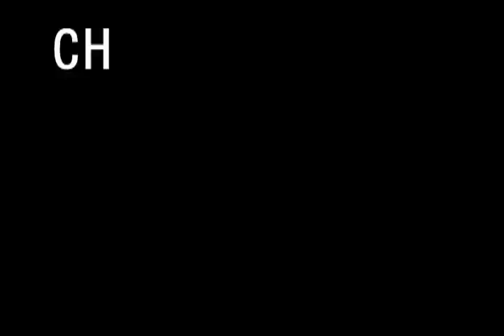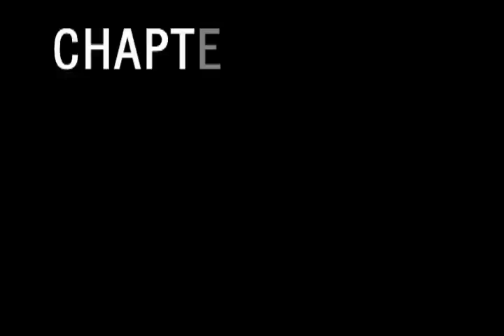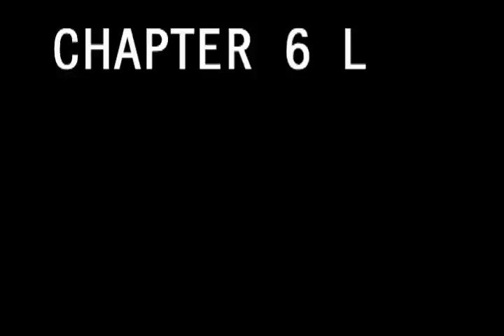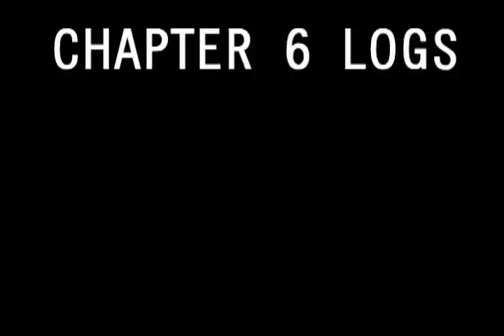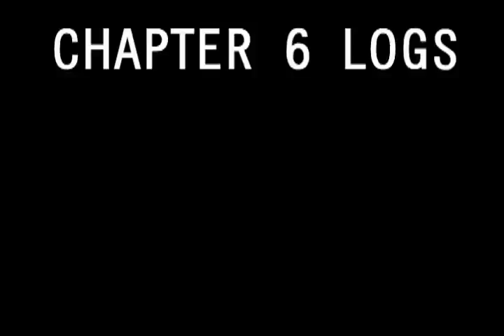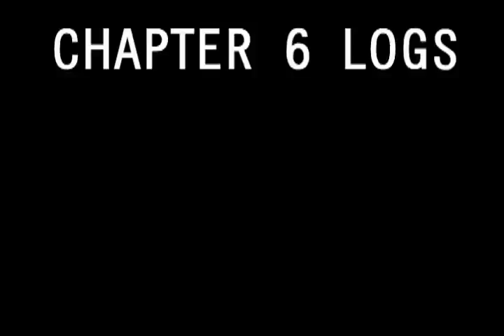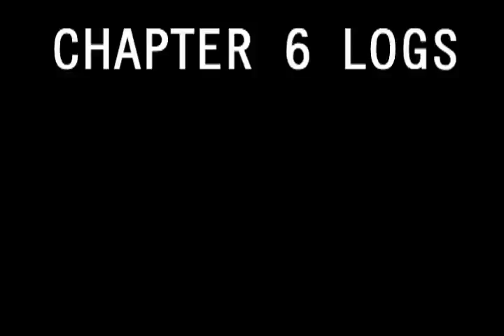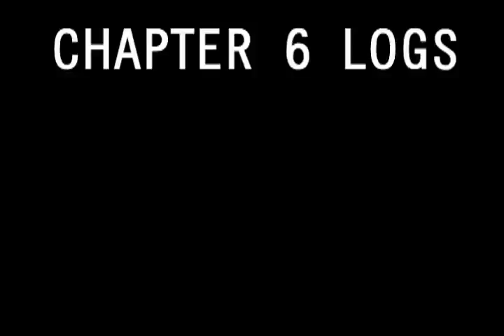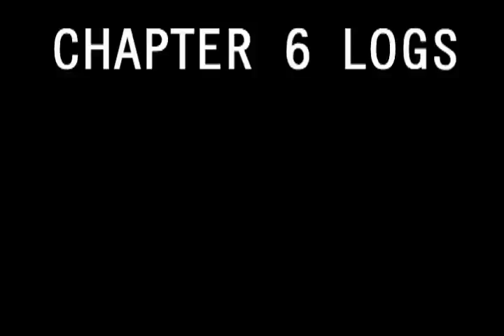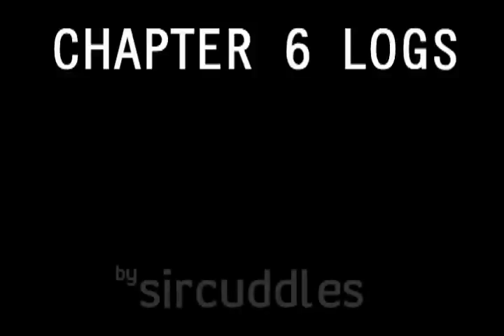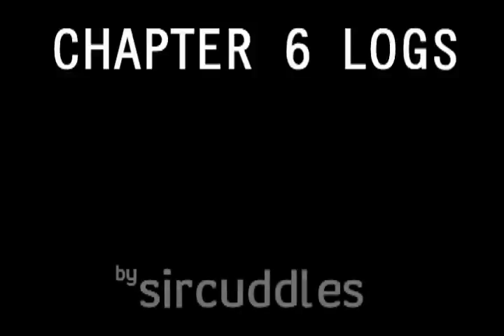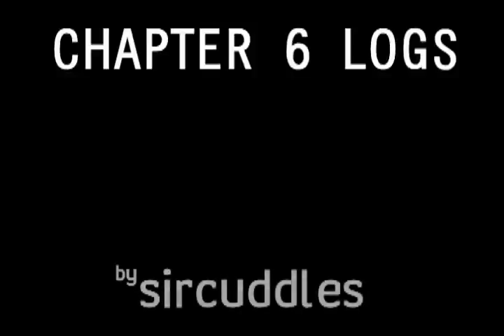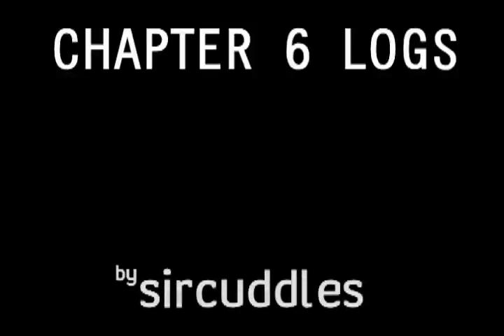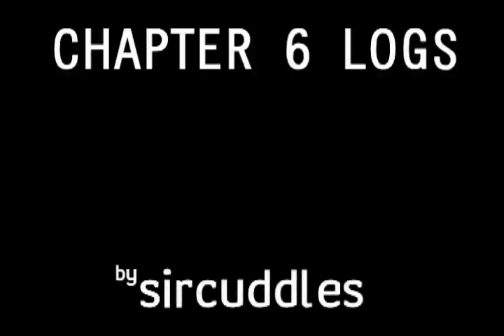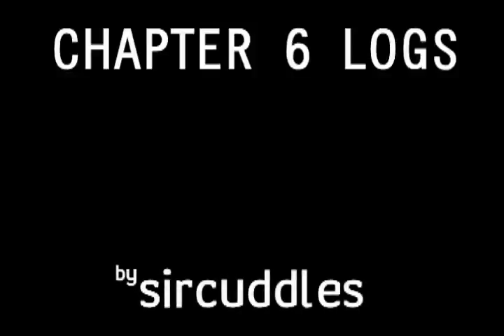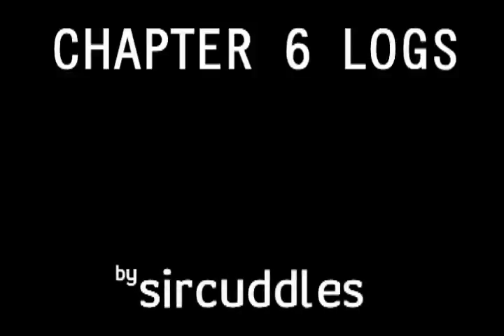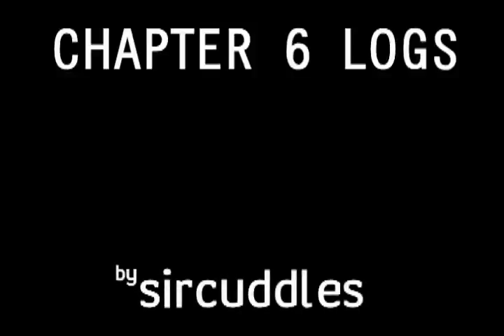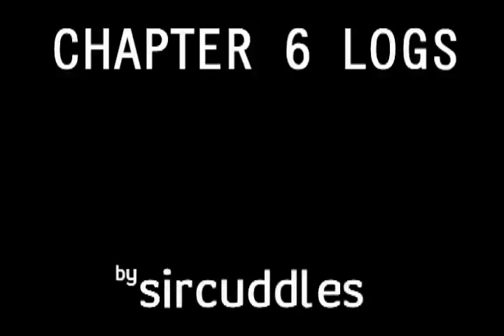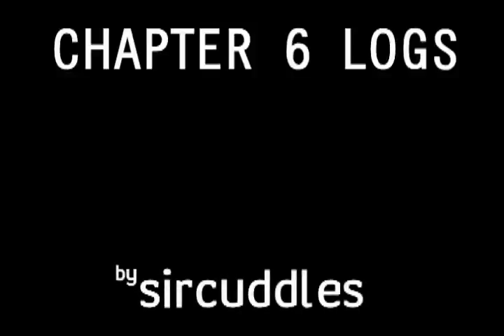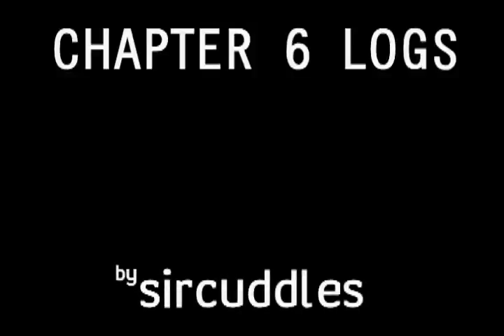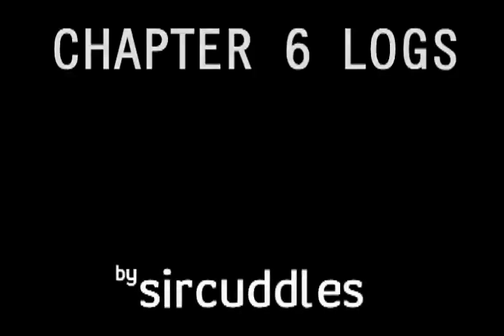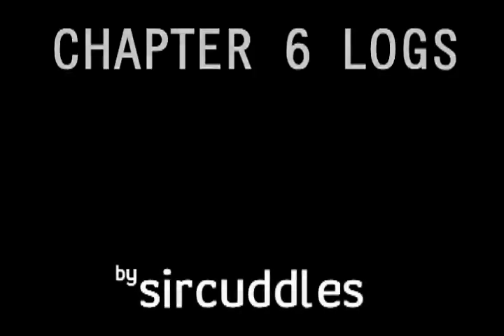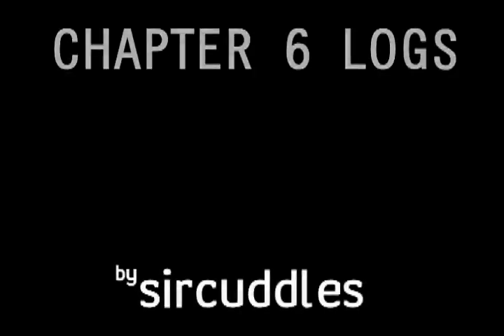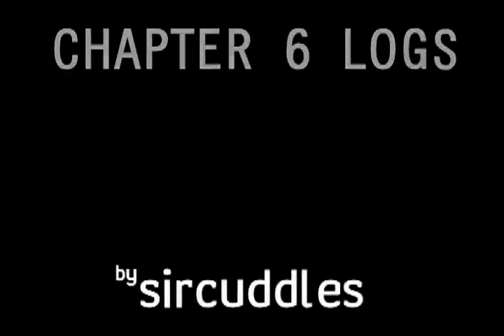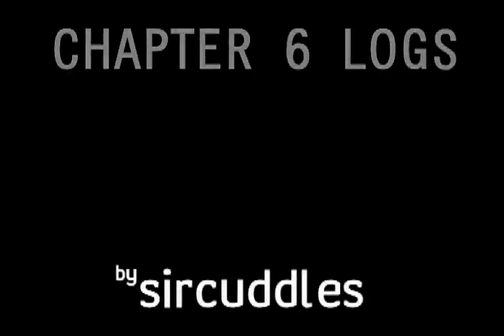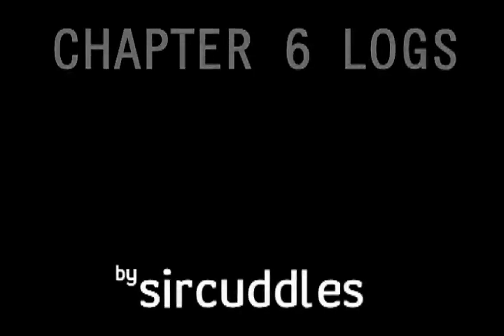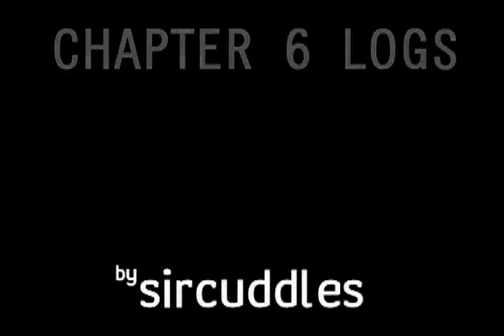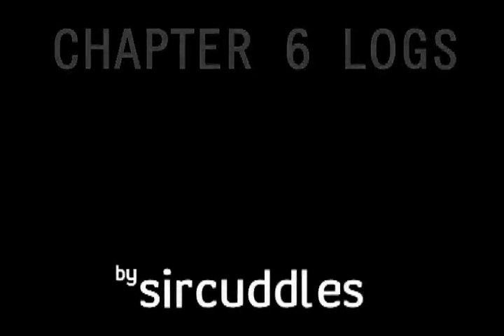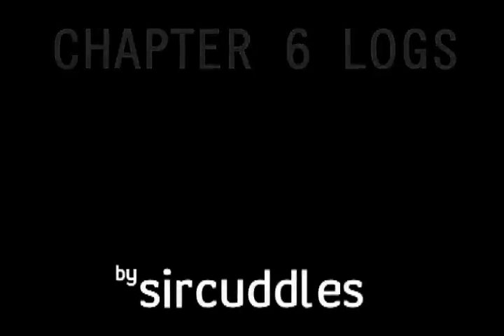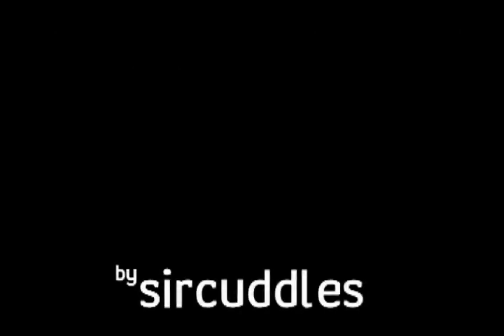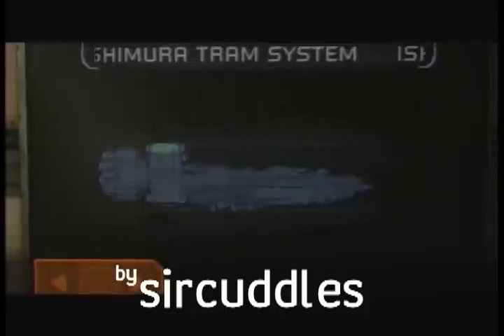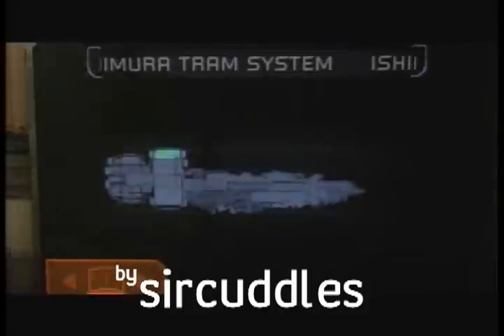Hey everyone, this is SirCuddles and this is a log walkthrough for chapter 6 in Dead Space. There are six logs in this level.